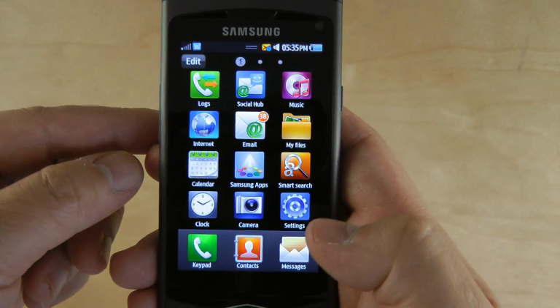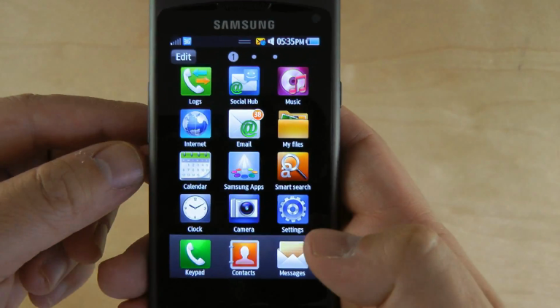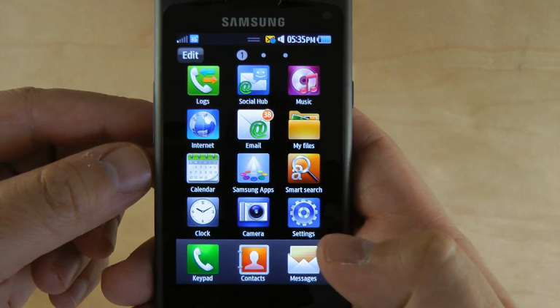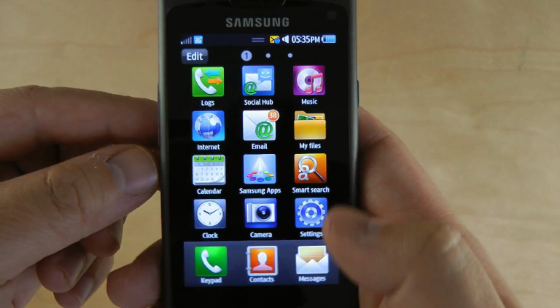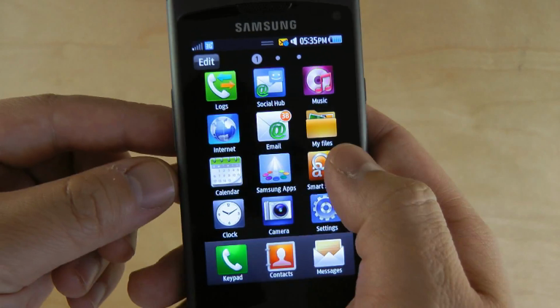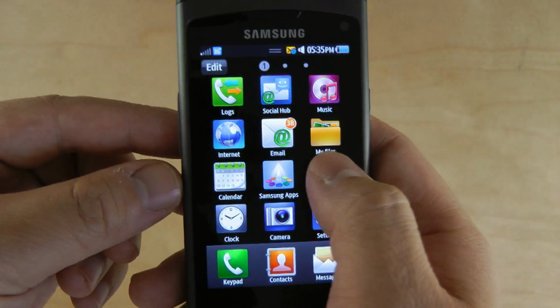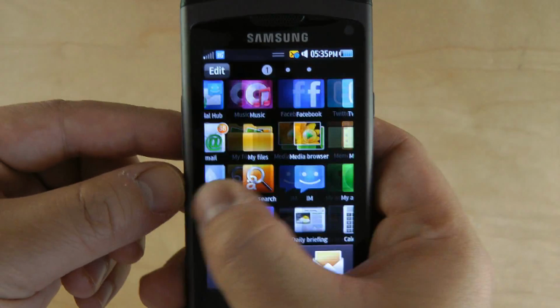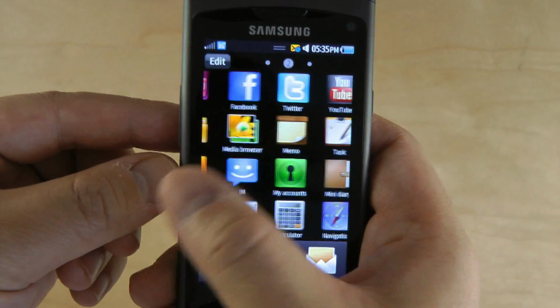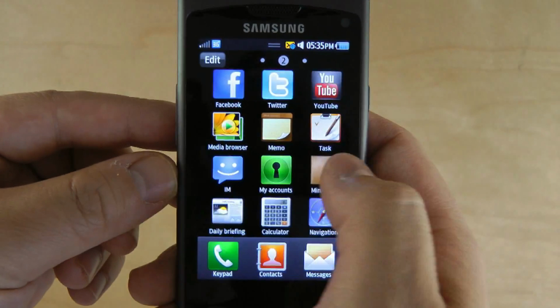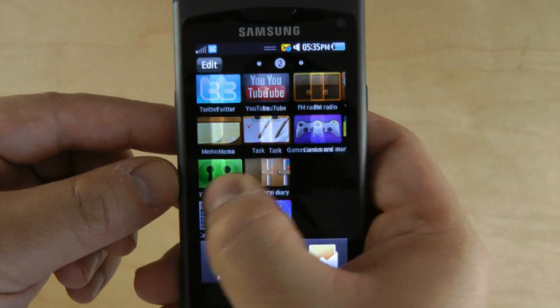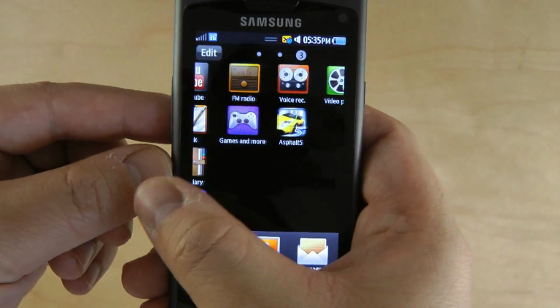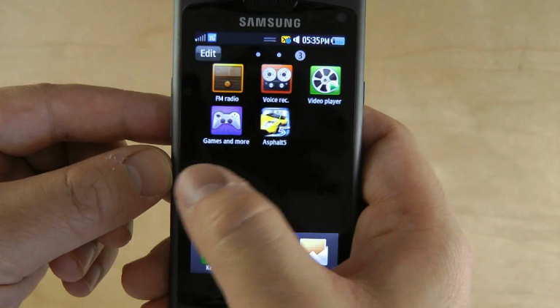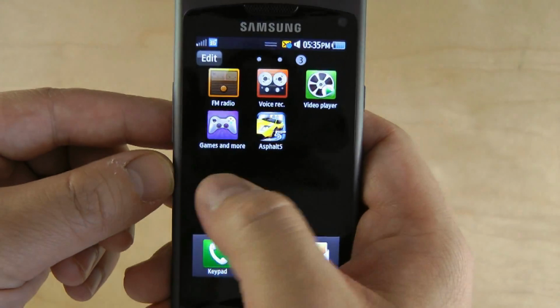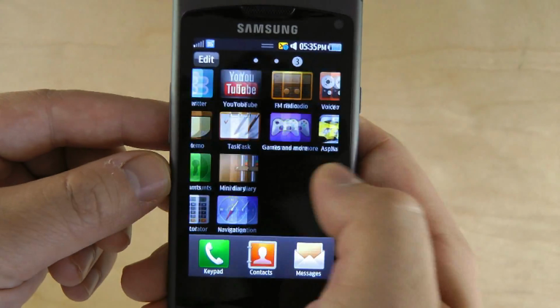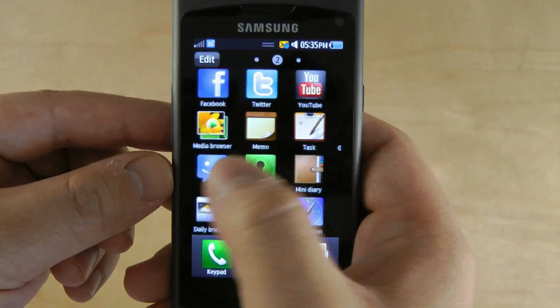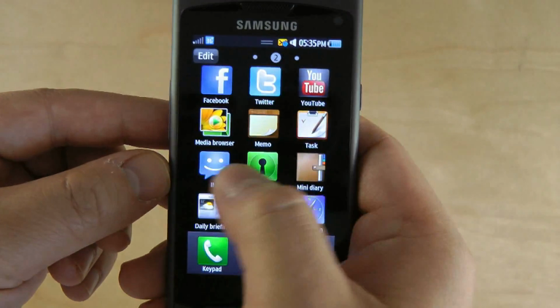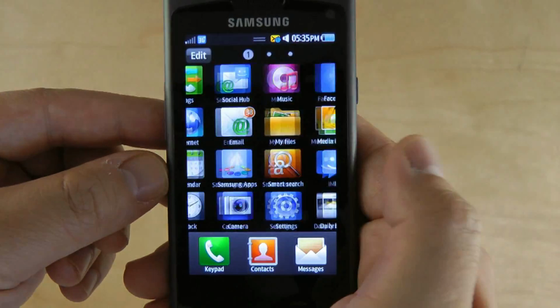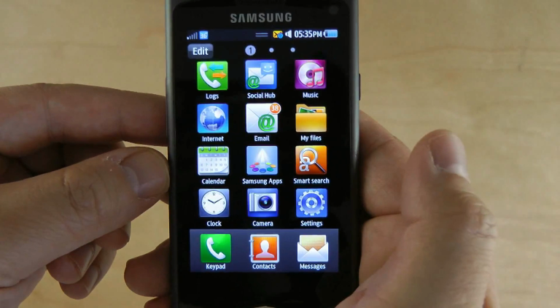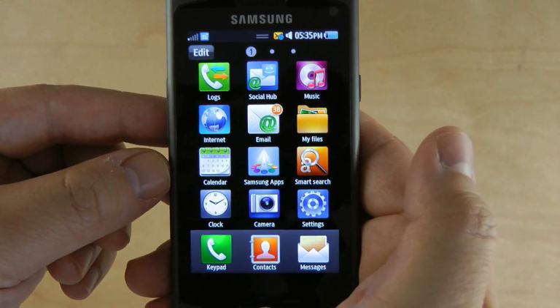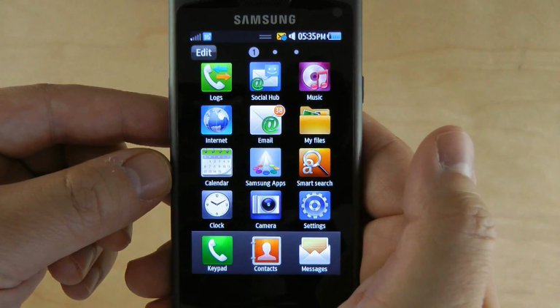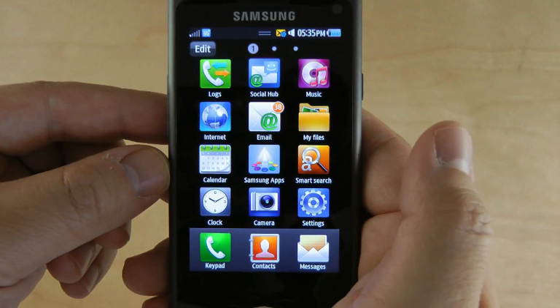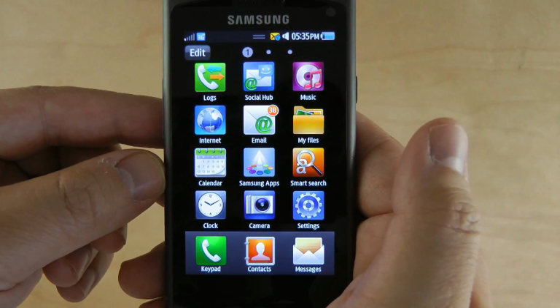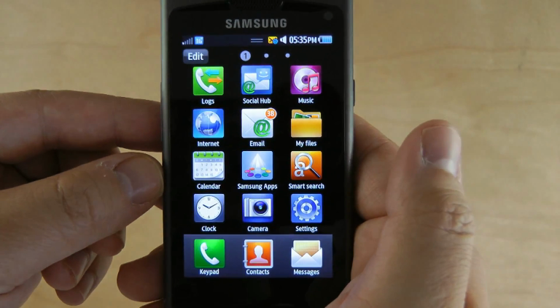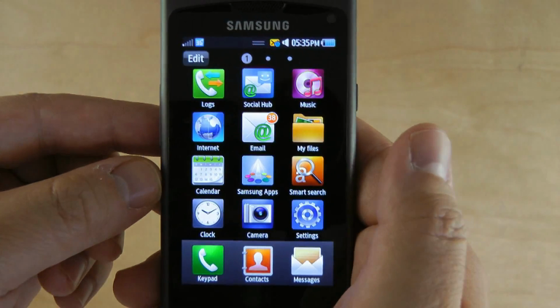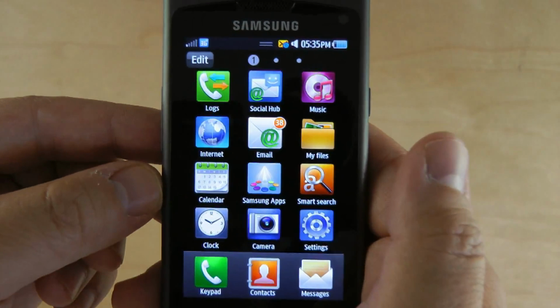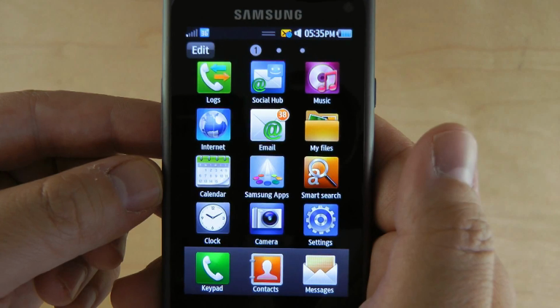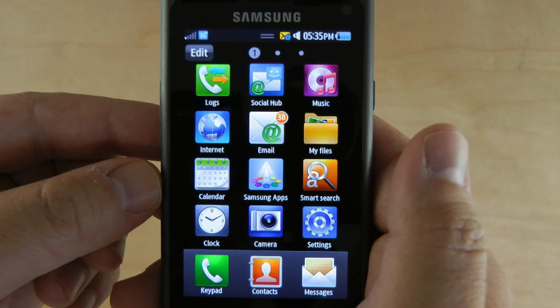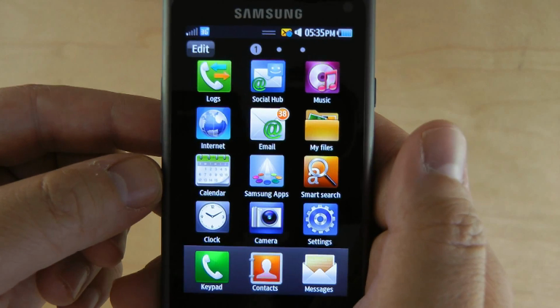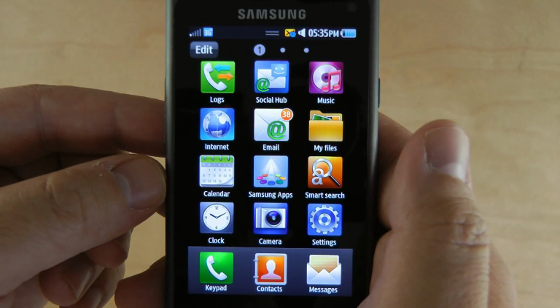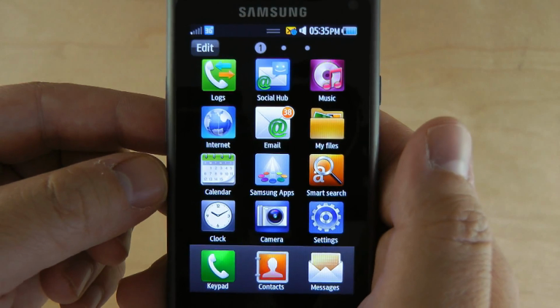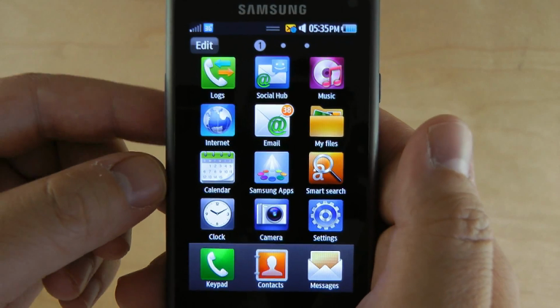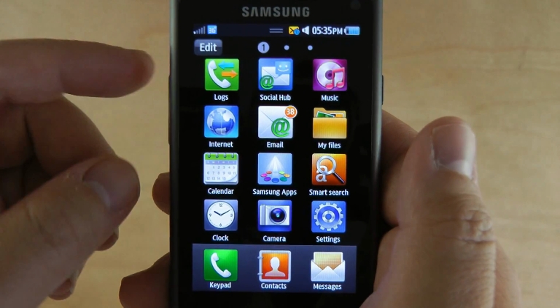That button I just pressed brings you to the menu. The menu has multiple screens which you can scroll between sideways.